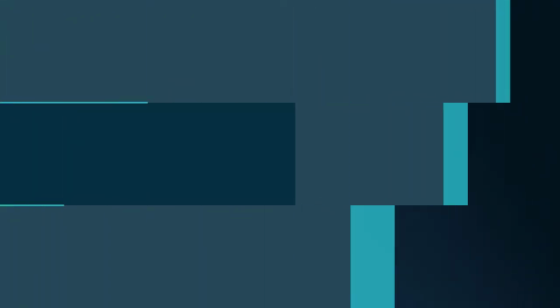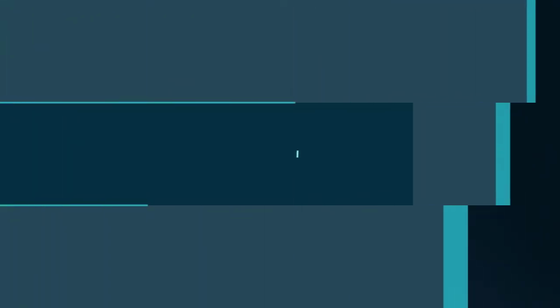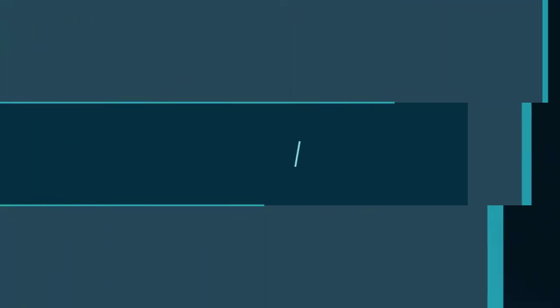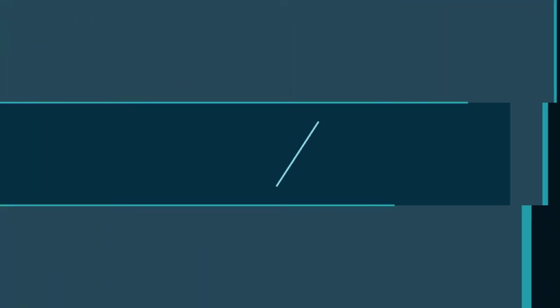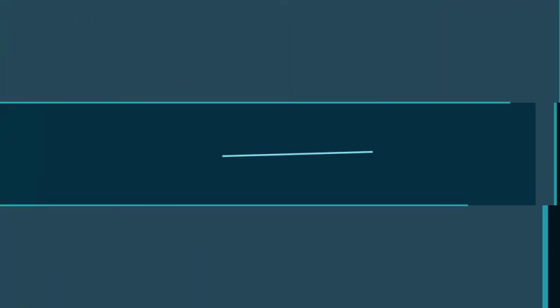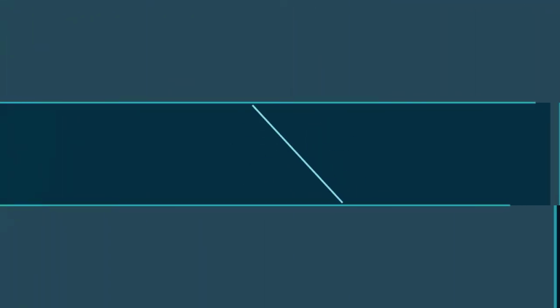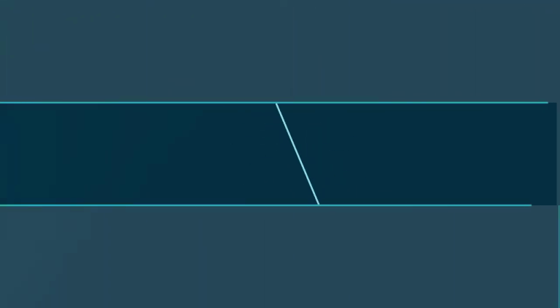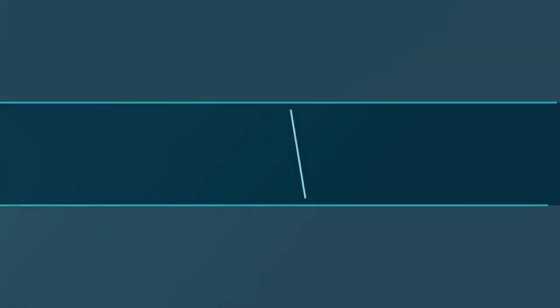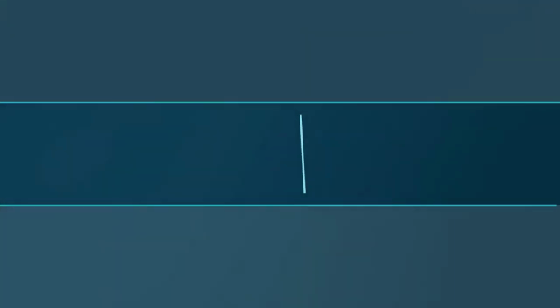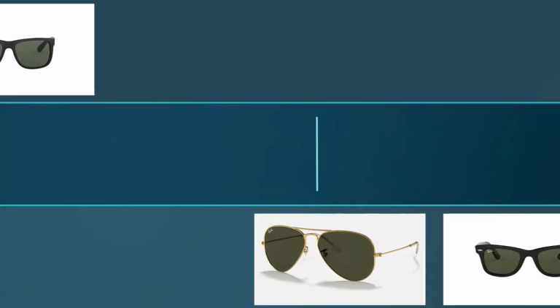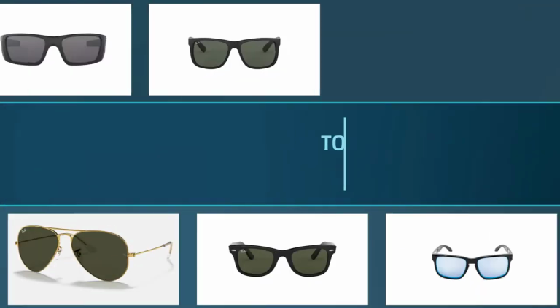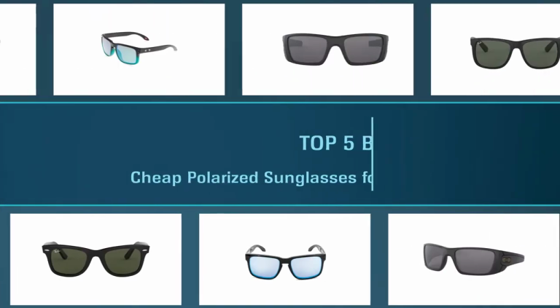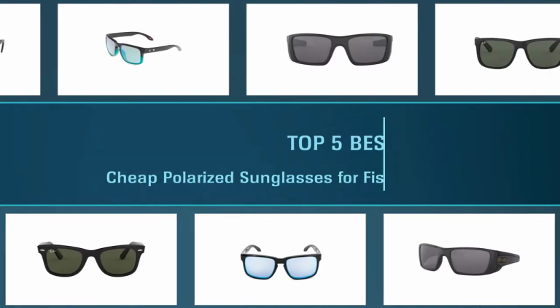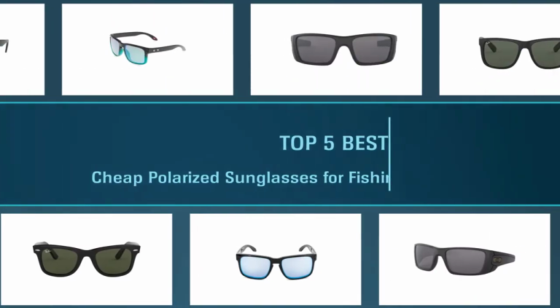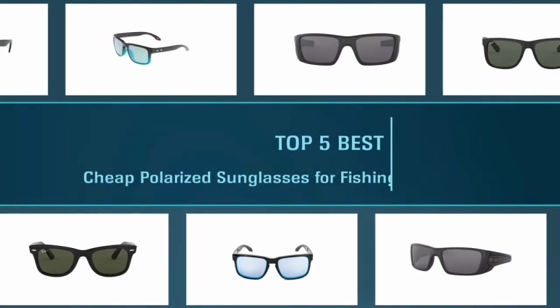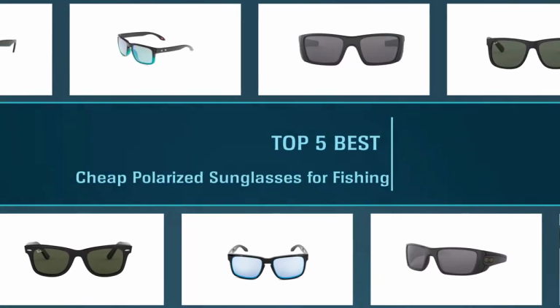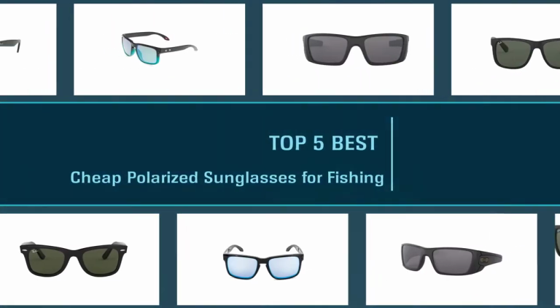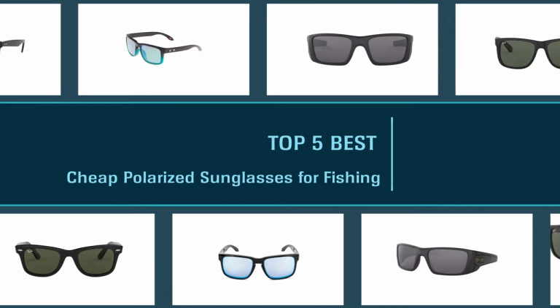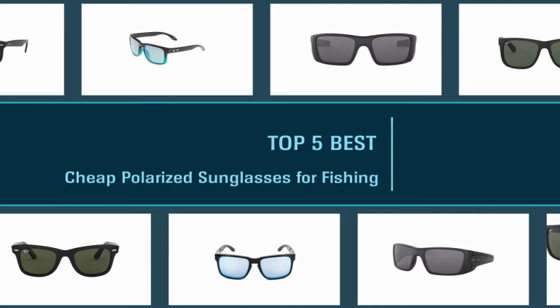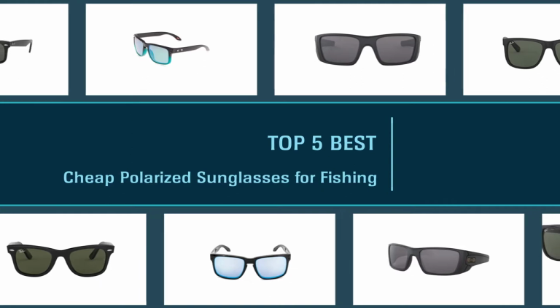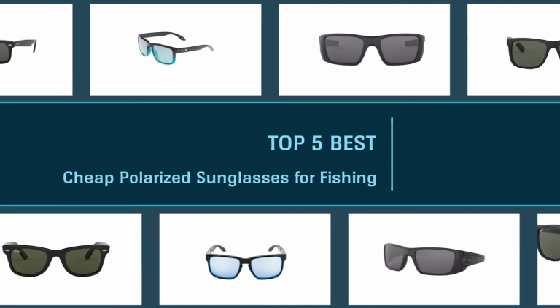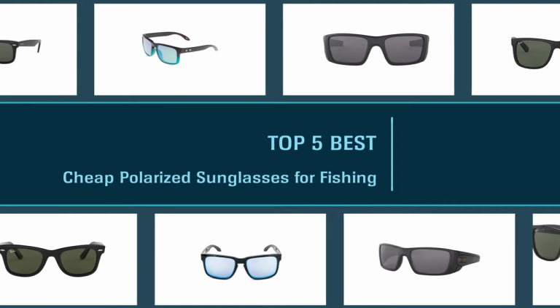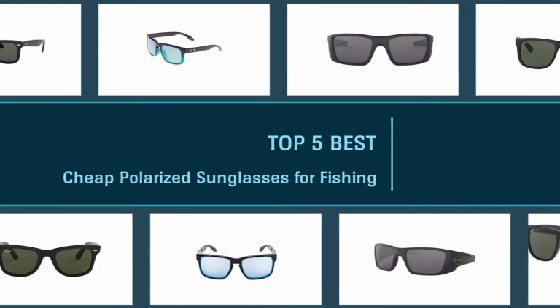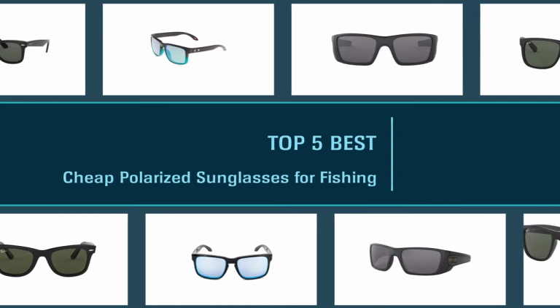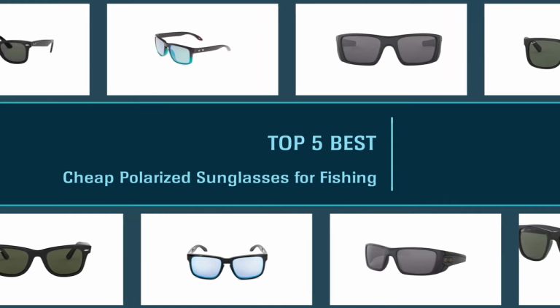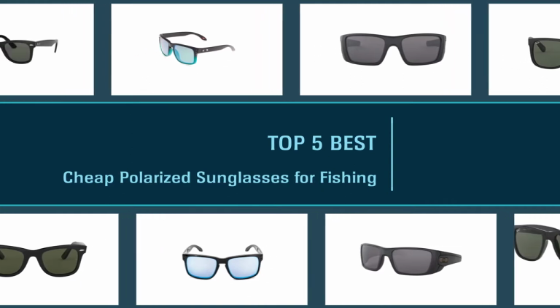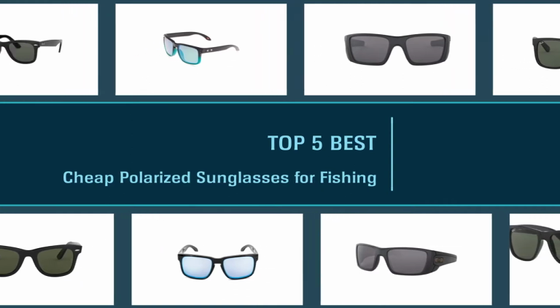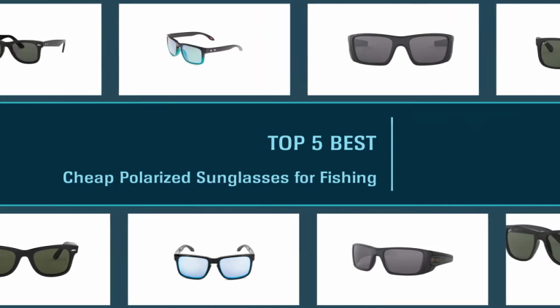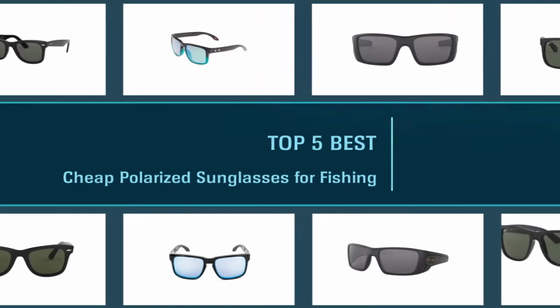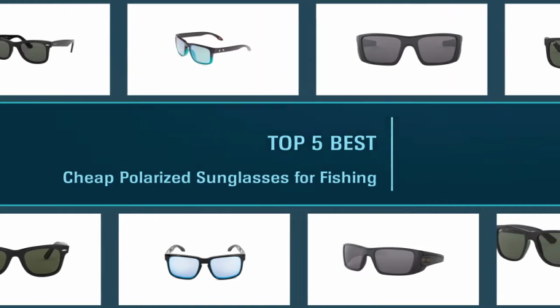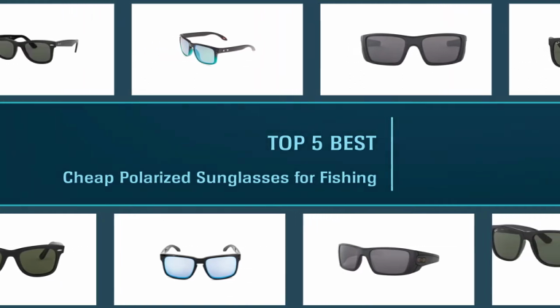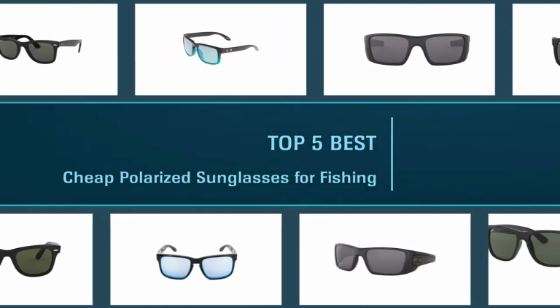Here are the five best cheap polarized sunglasses for fishing. Let's get started.